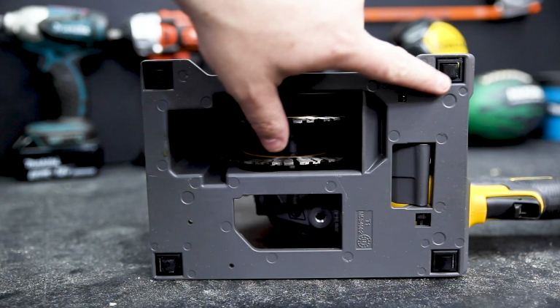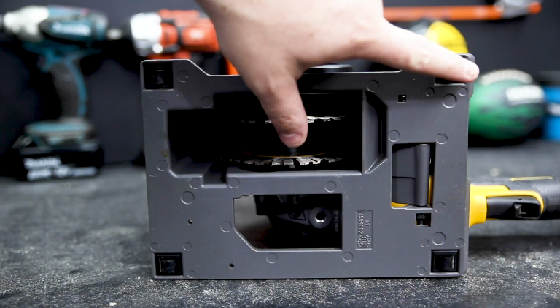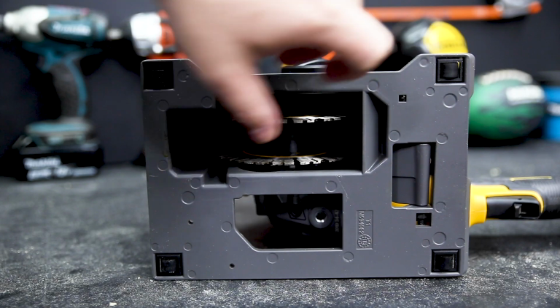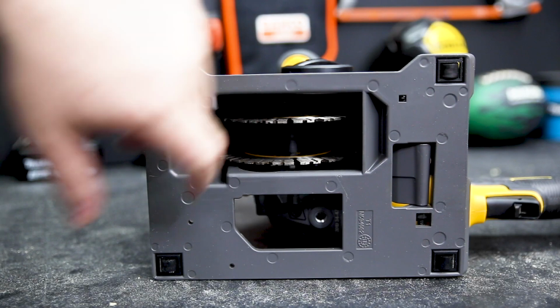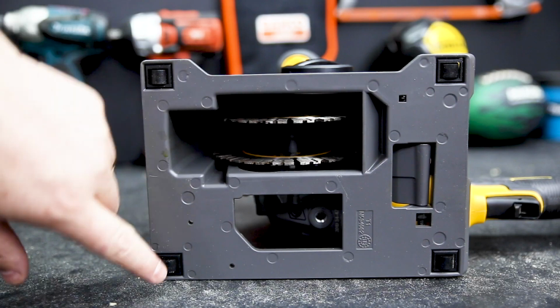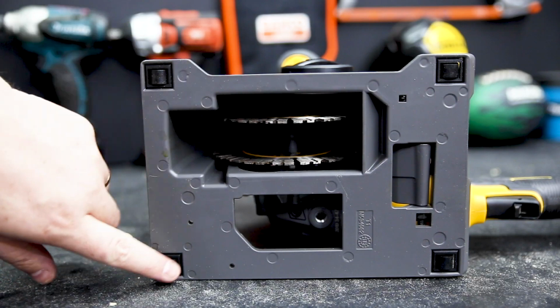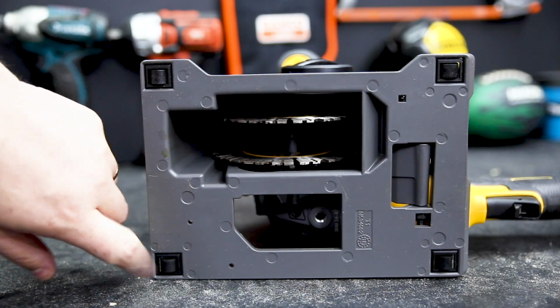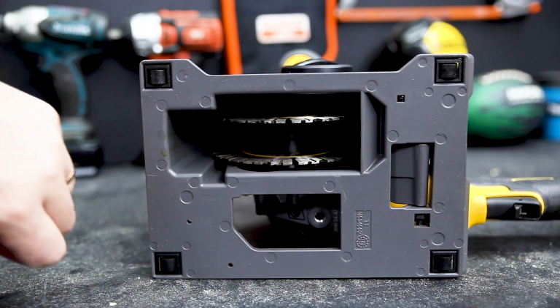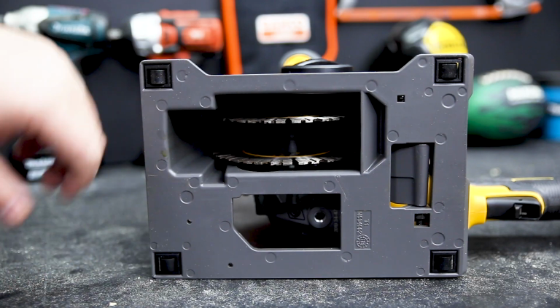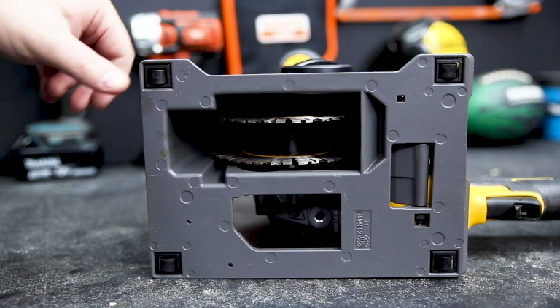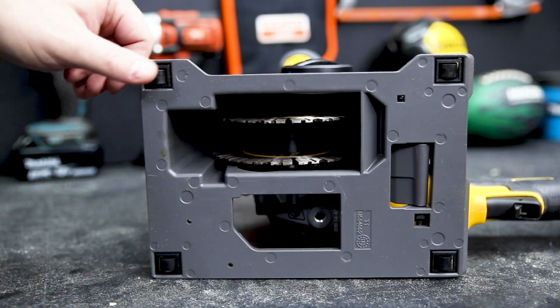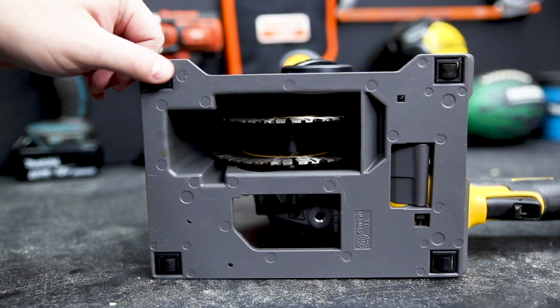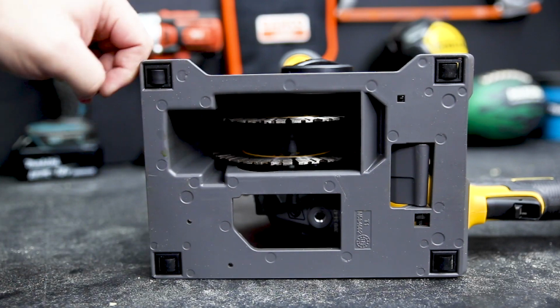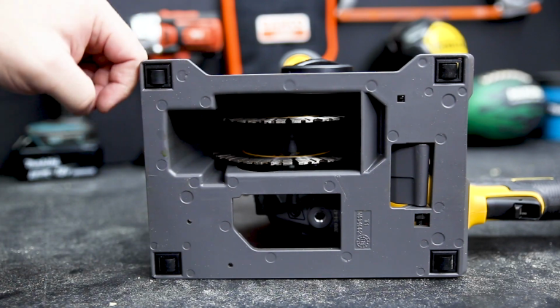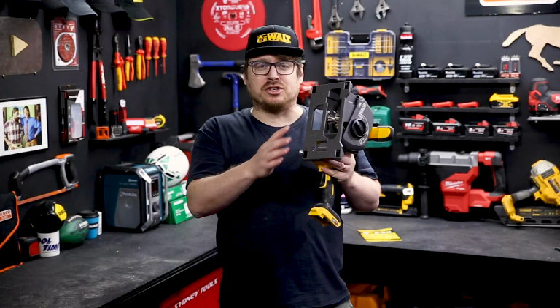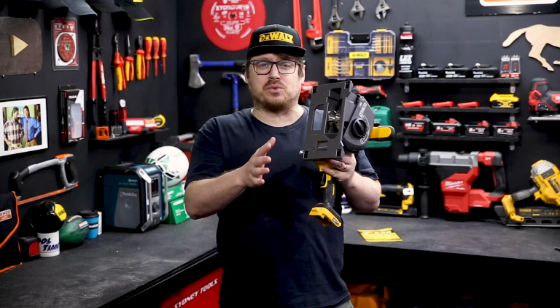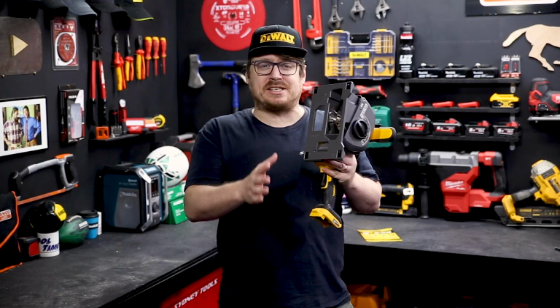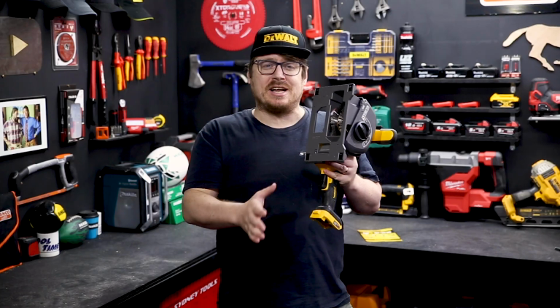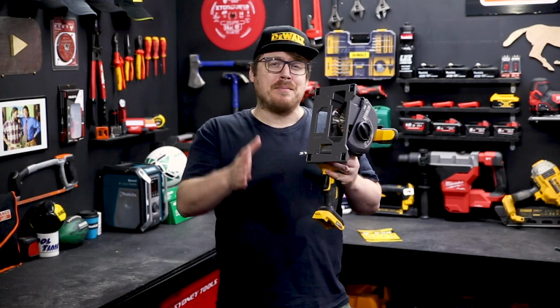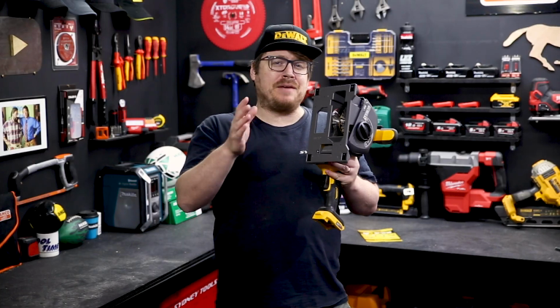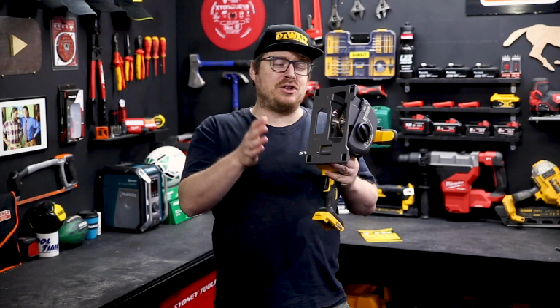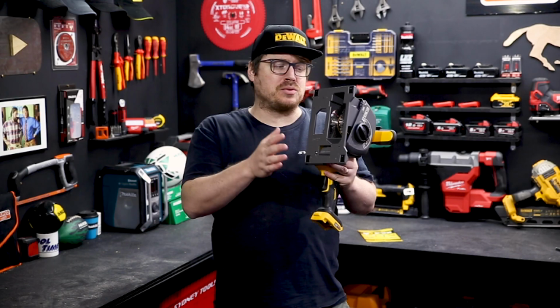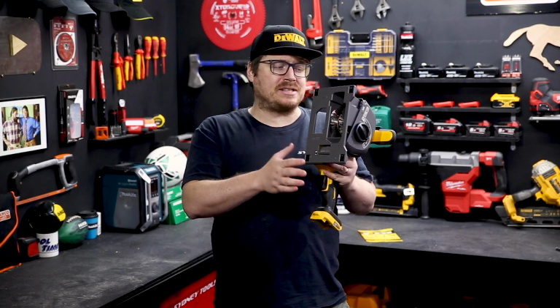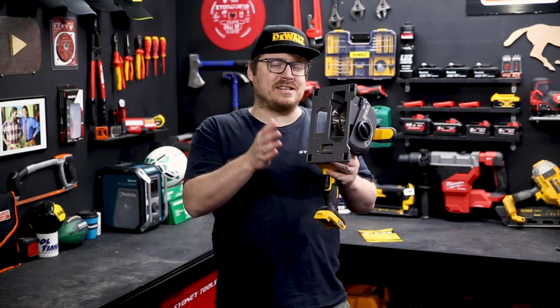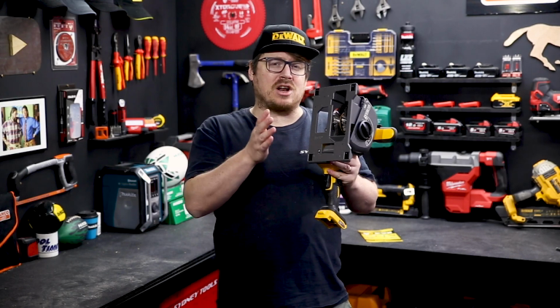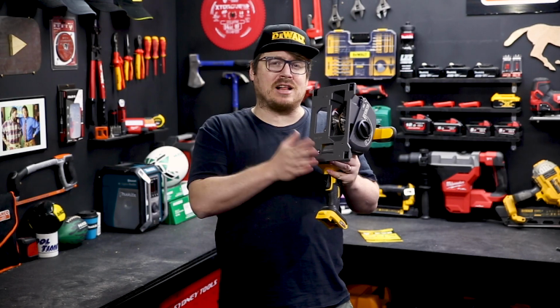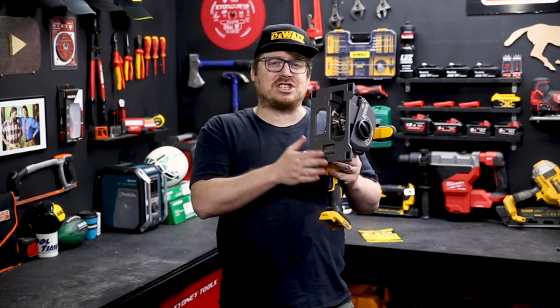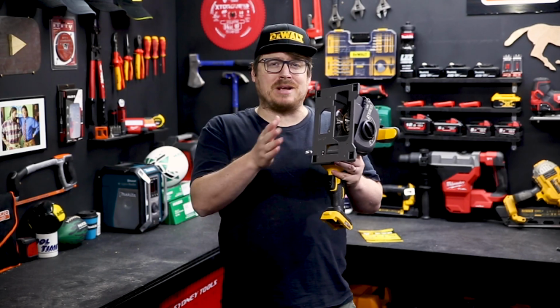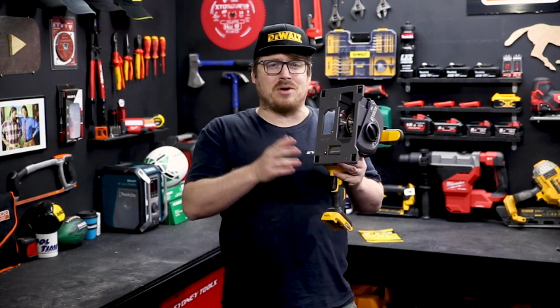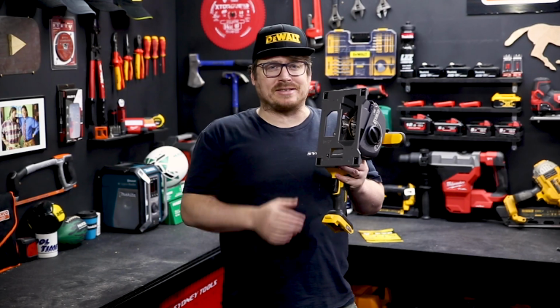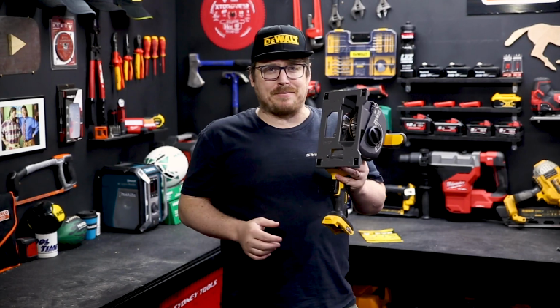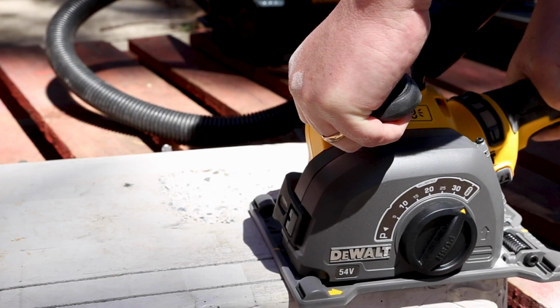It's got rollers on the base to help you run straight, and because you shouldn't twist it — but if you do twist it — it's got a clutch to minimise kickback.